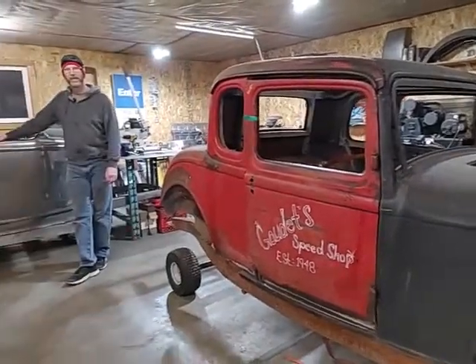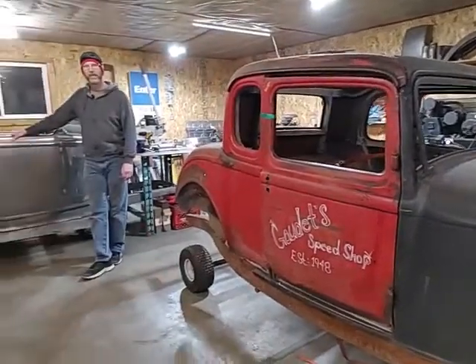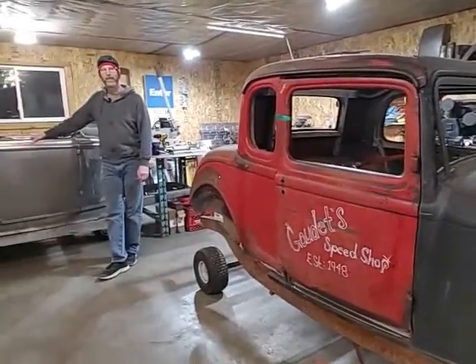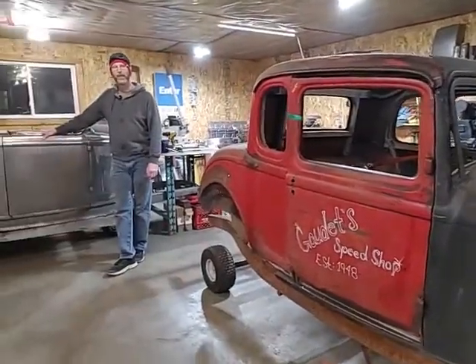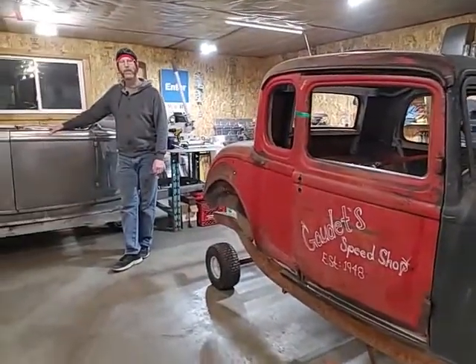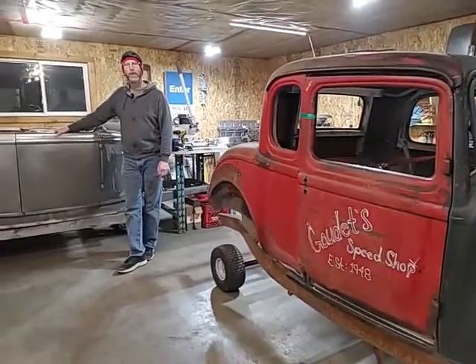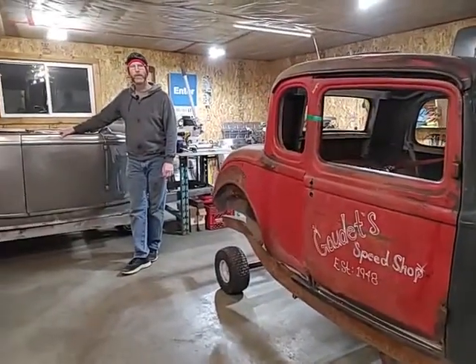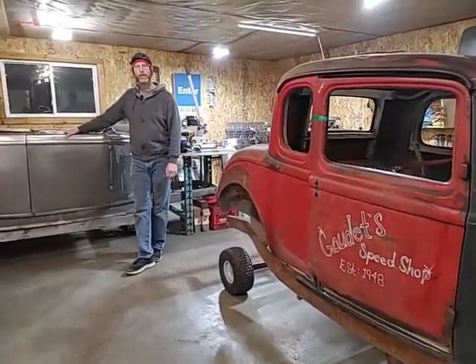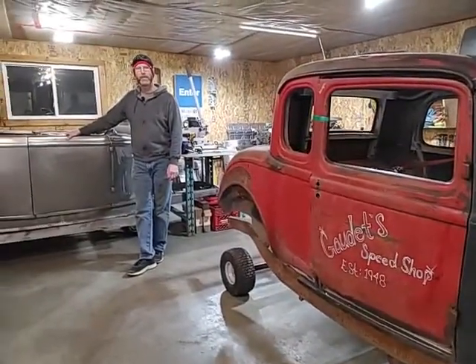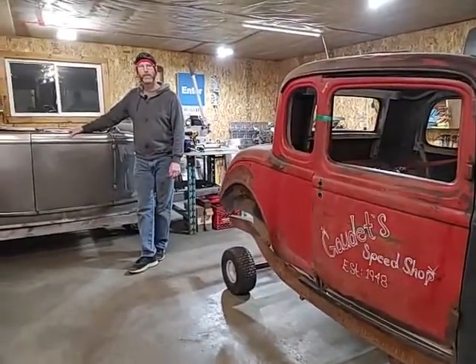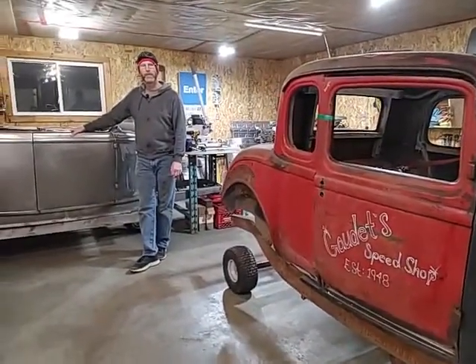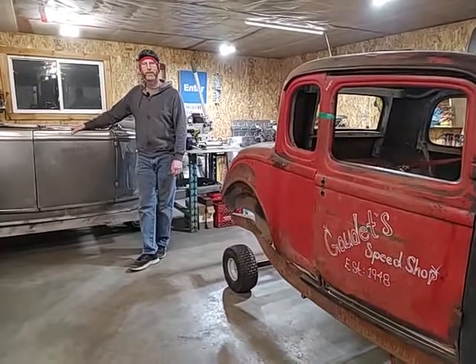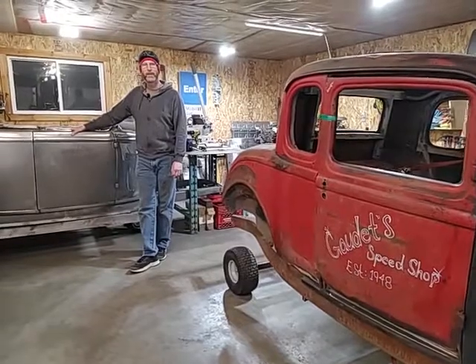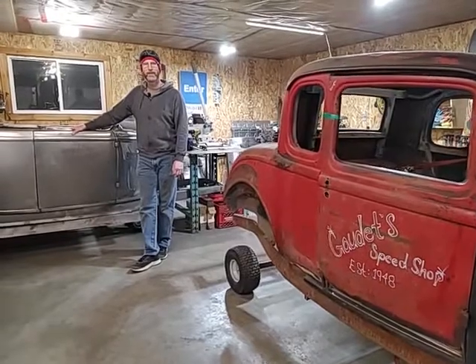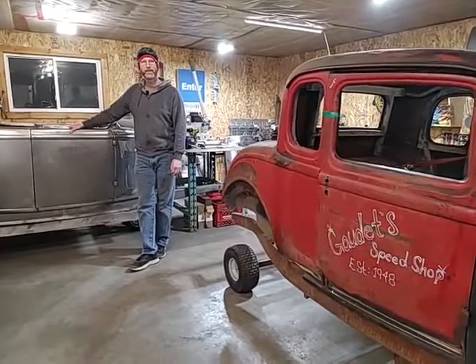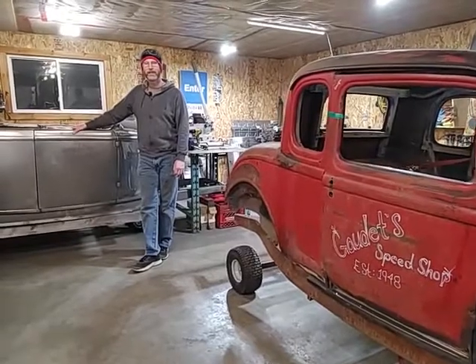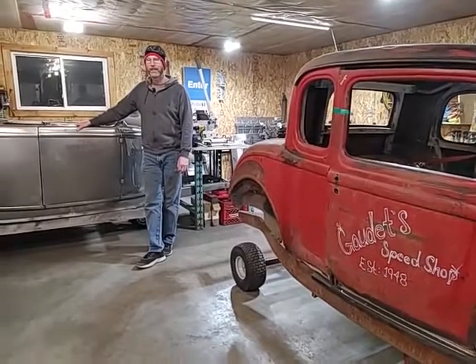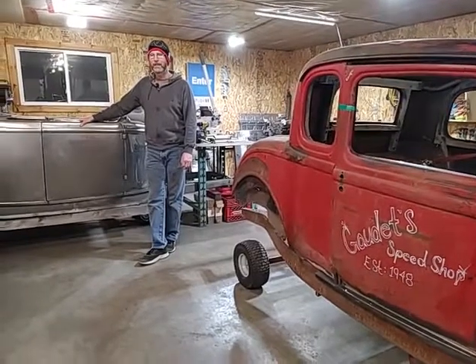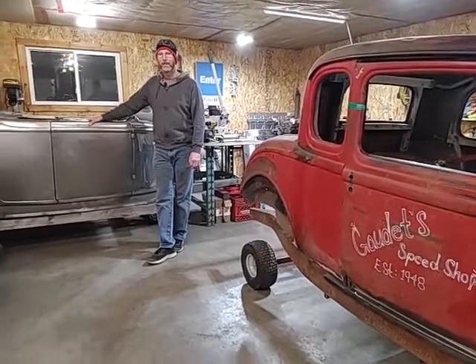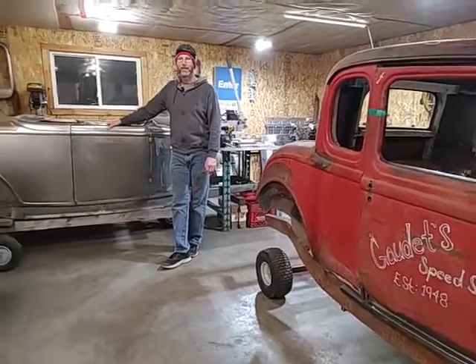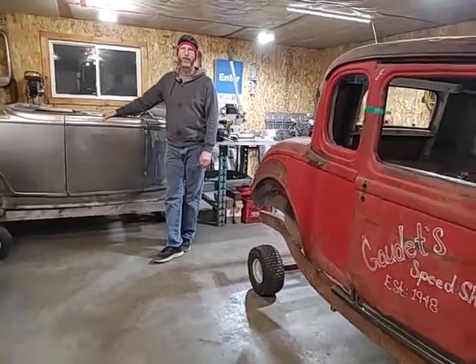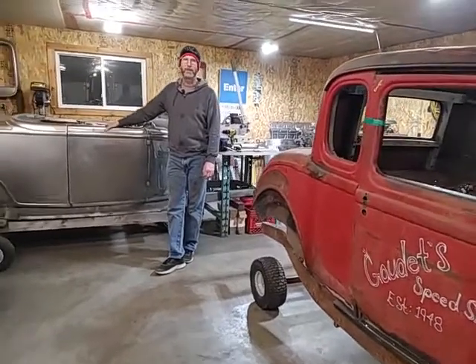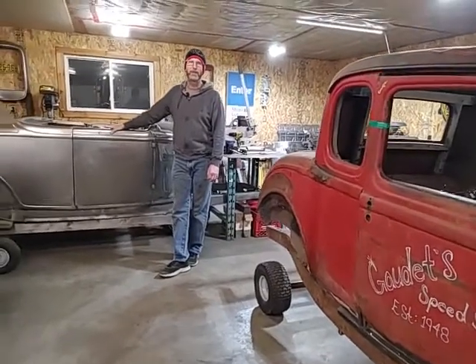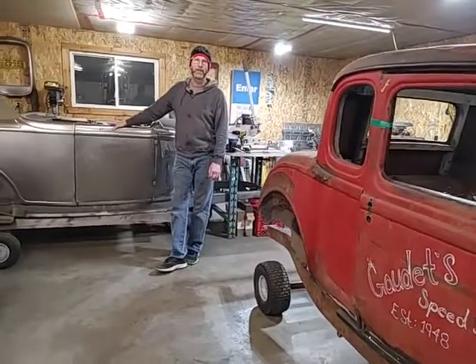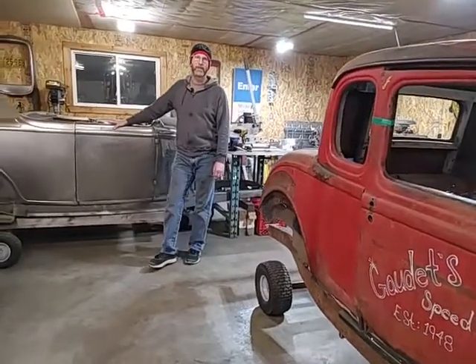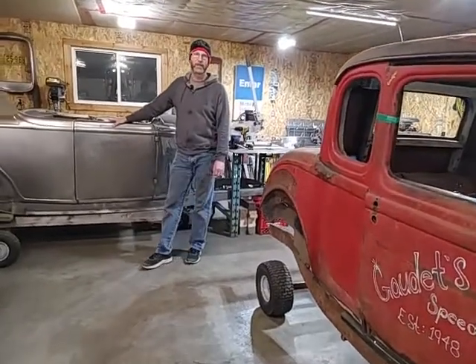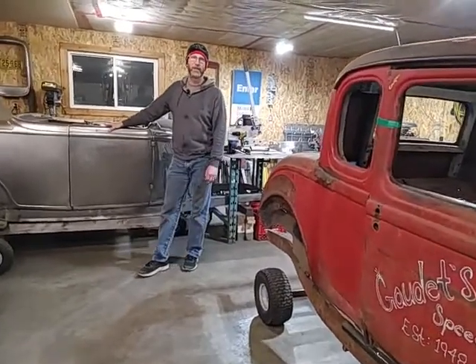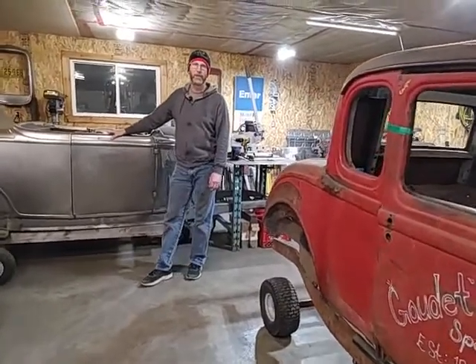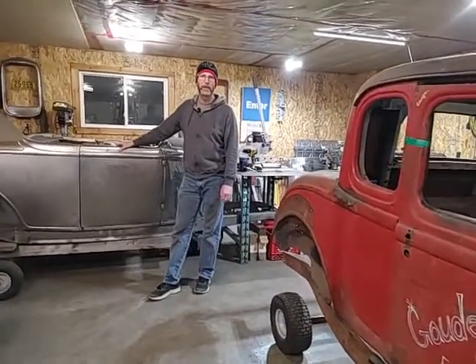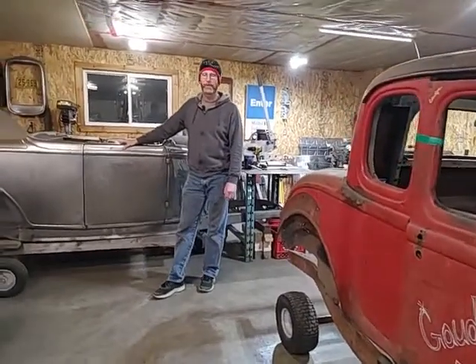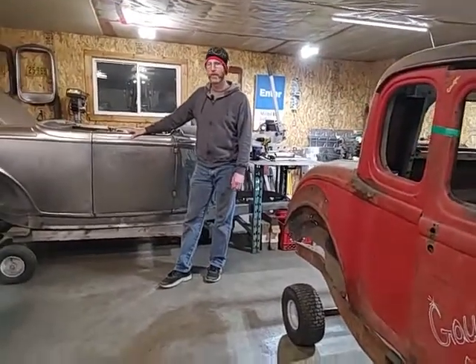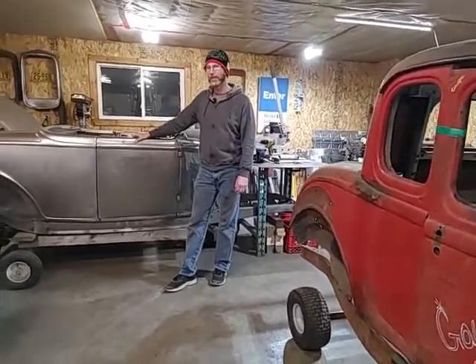Hi there, welcome back to Coldstream Rodshop. I'm Derek Fraser. I'm going to show you what we've been doing on the 32 Ford pickup project.